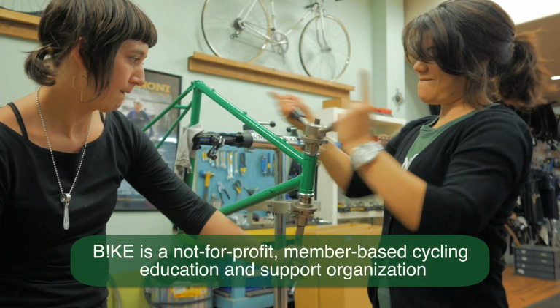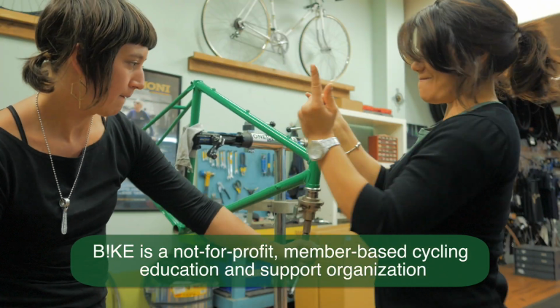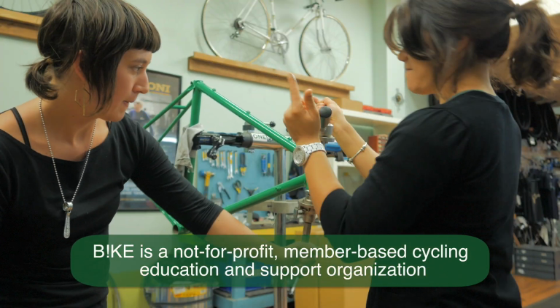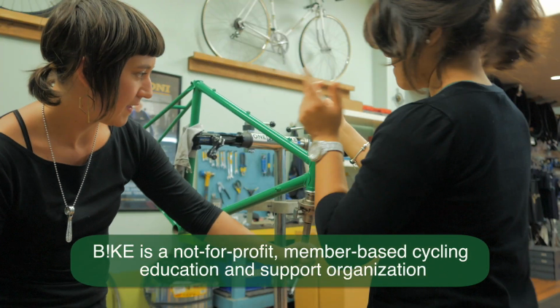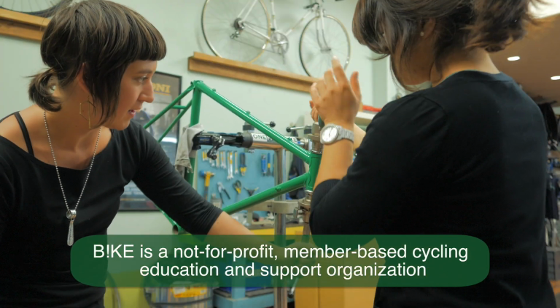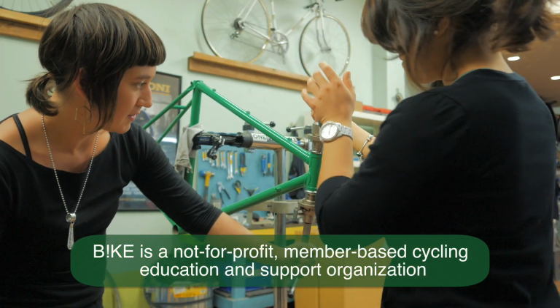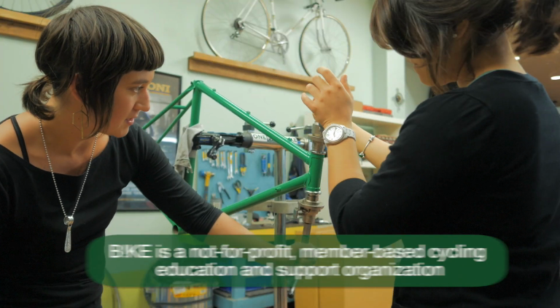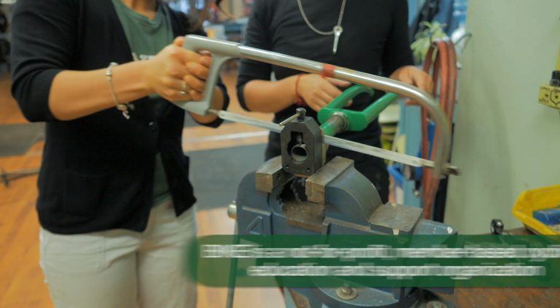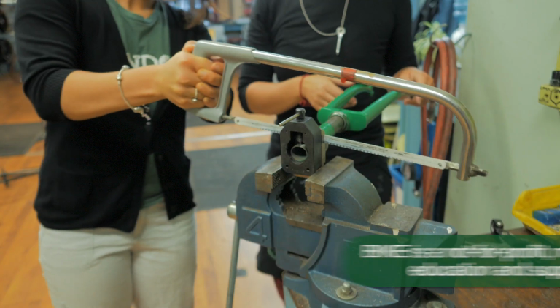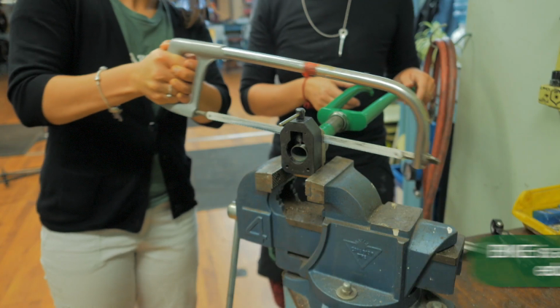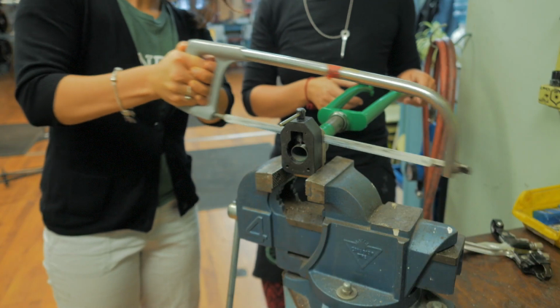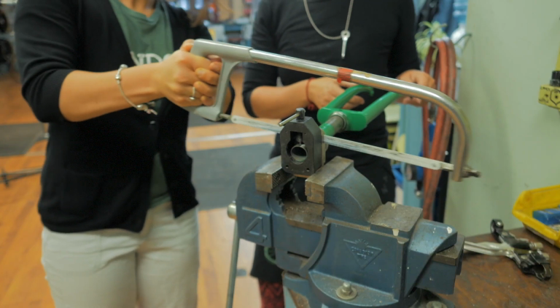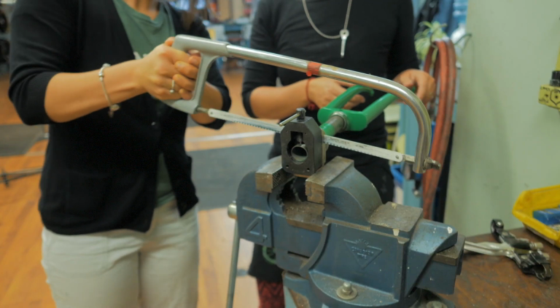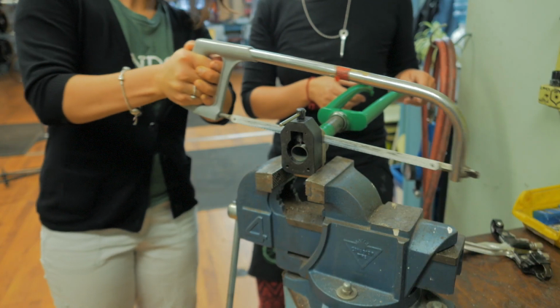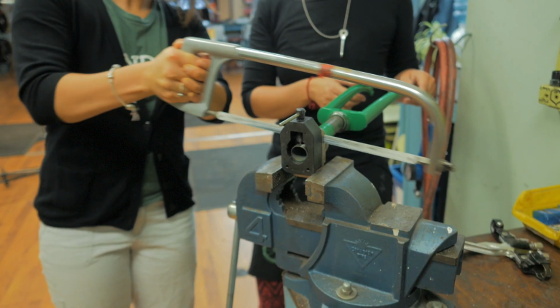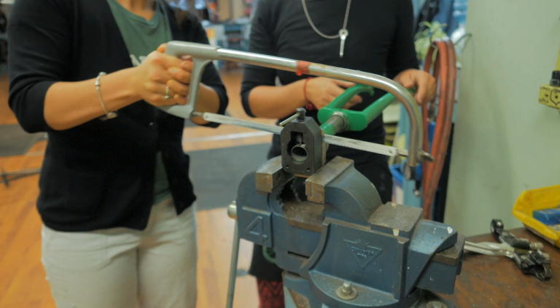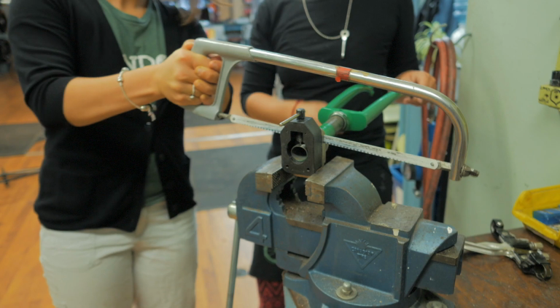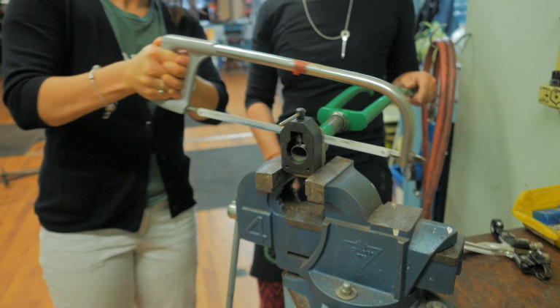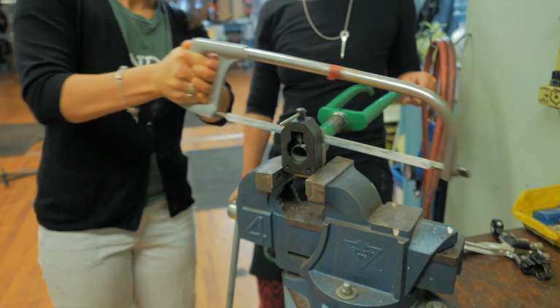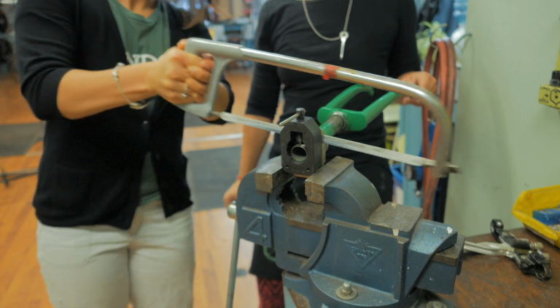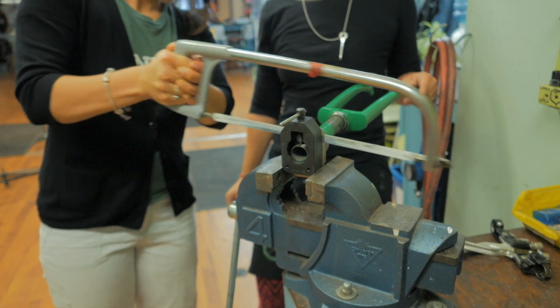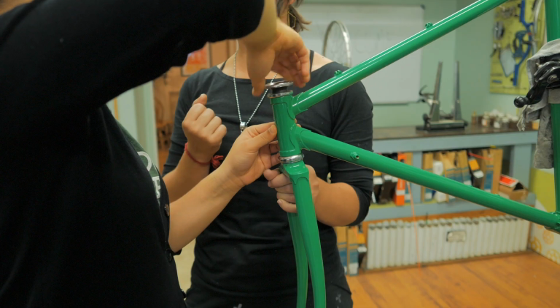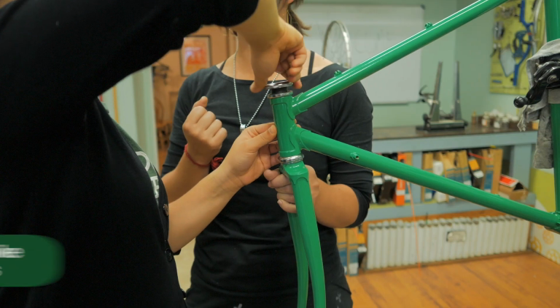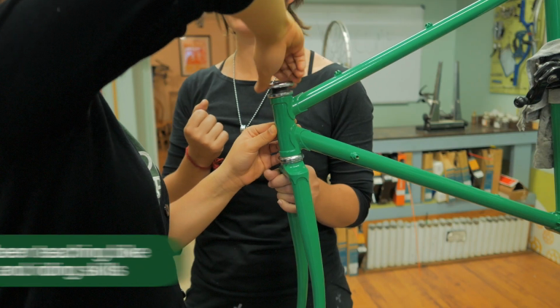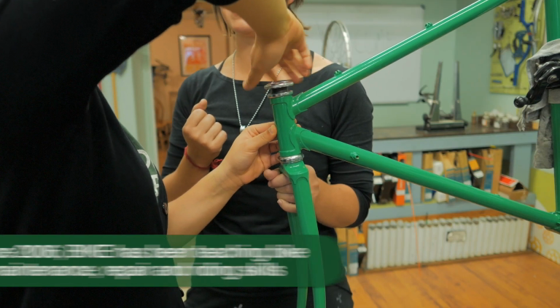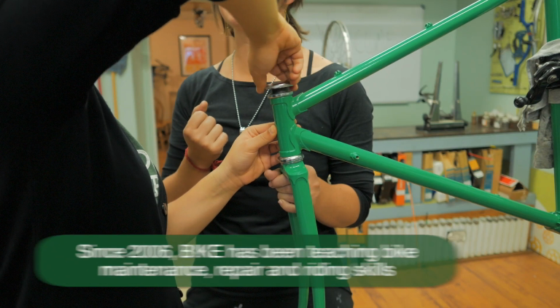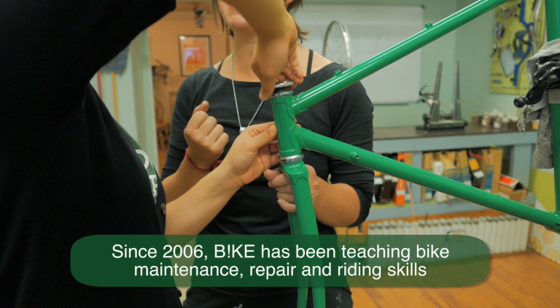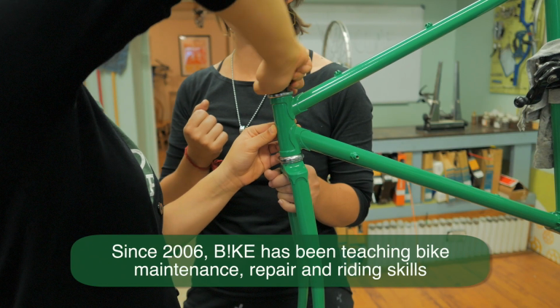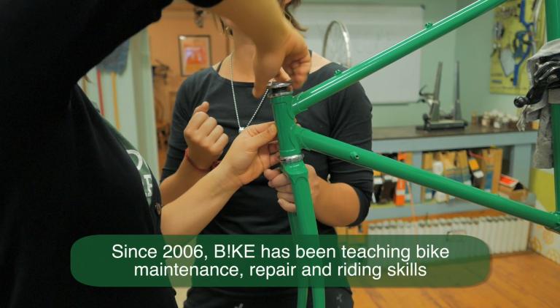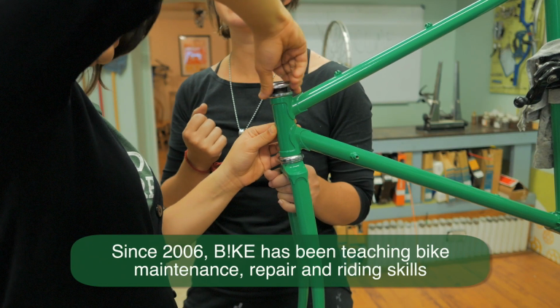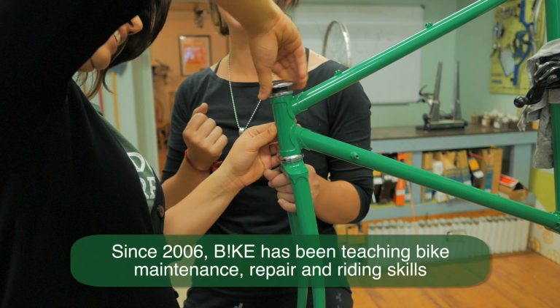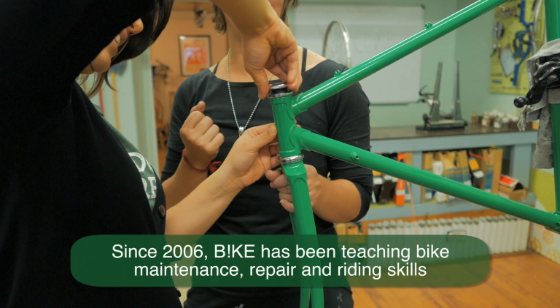There! Tricky Threads Mastered by Jessica!